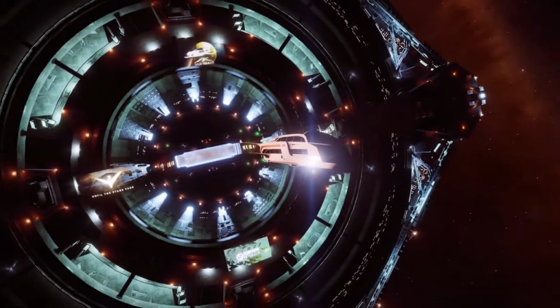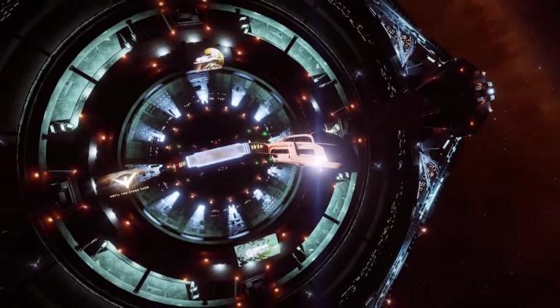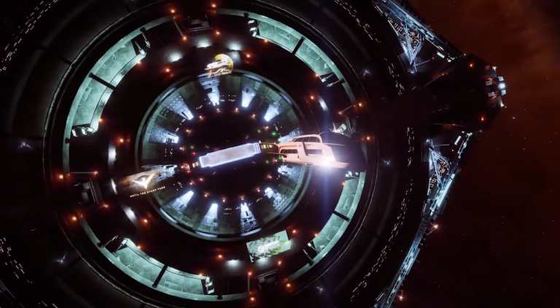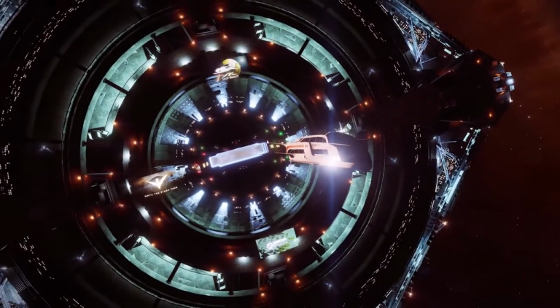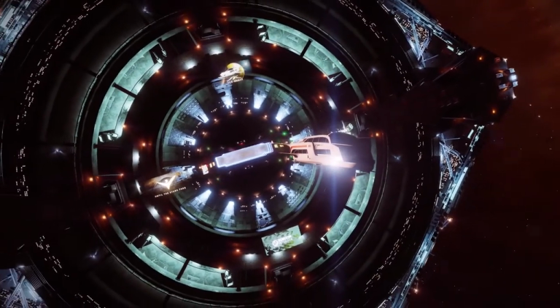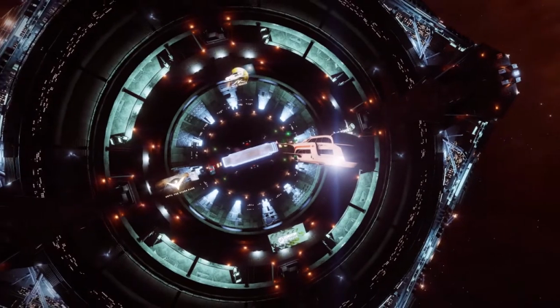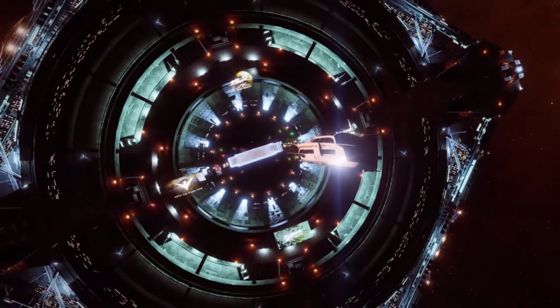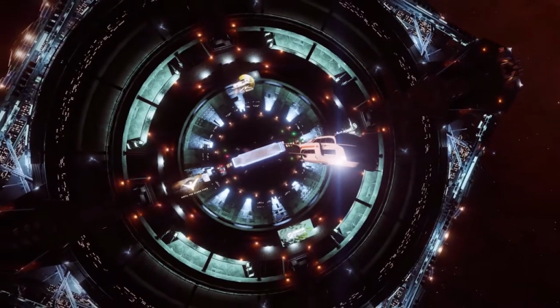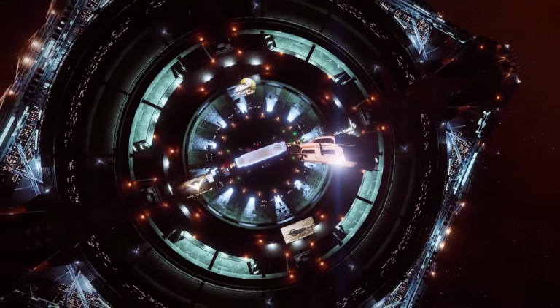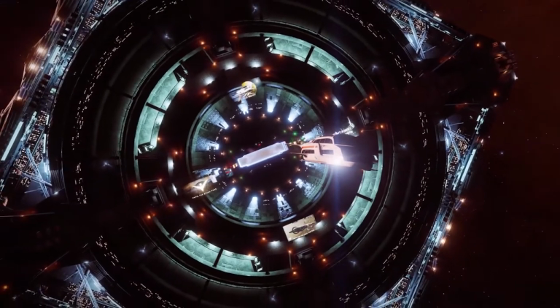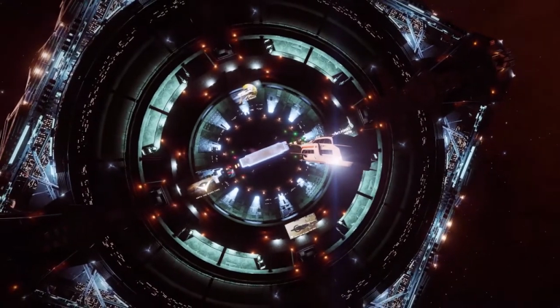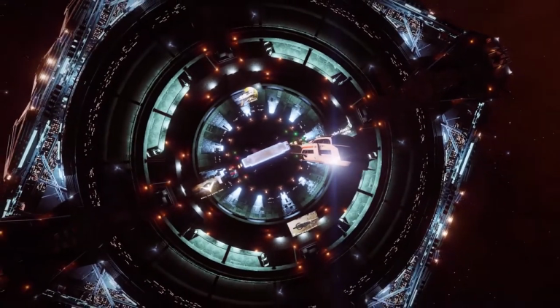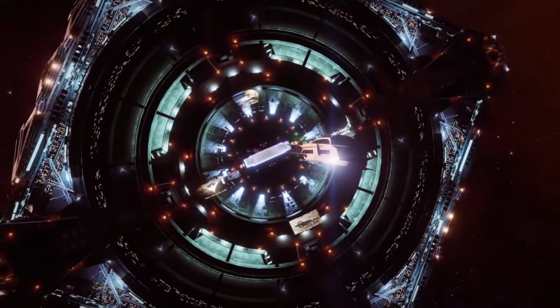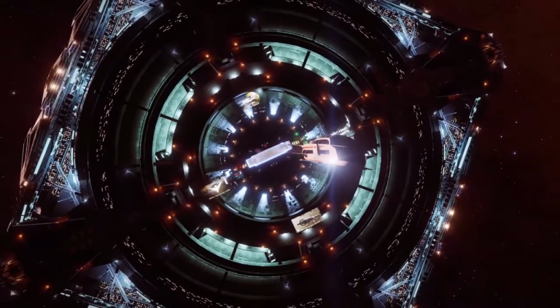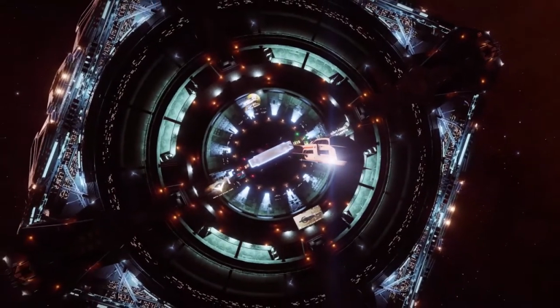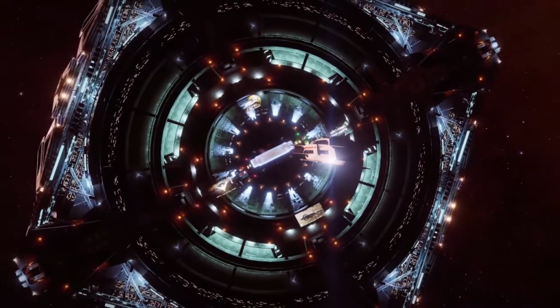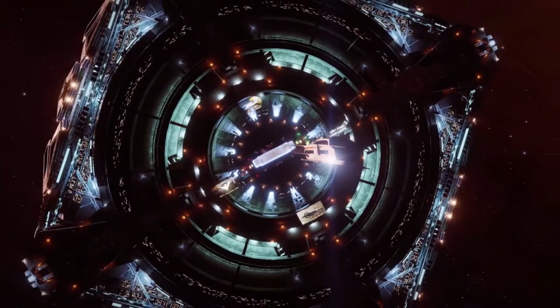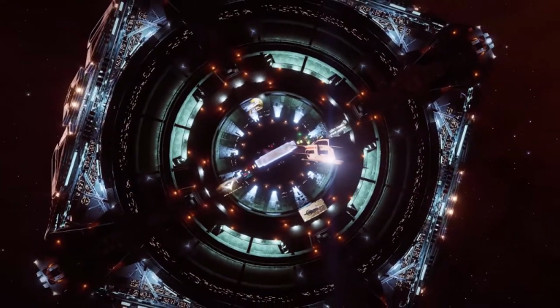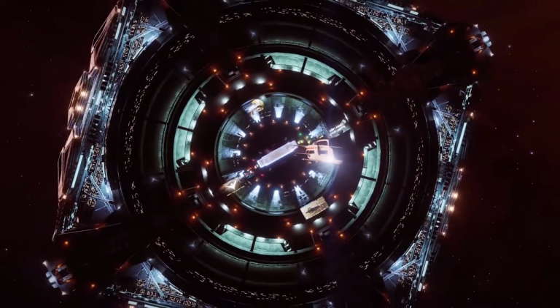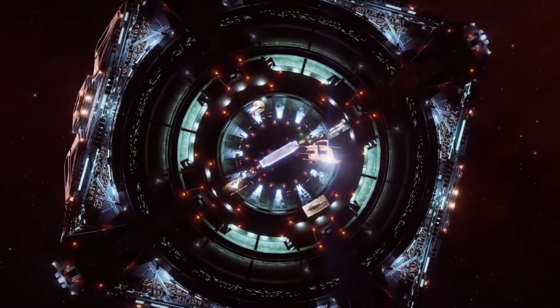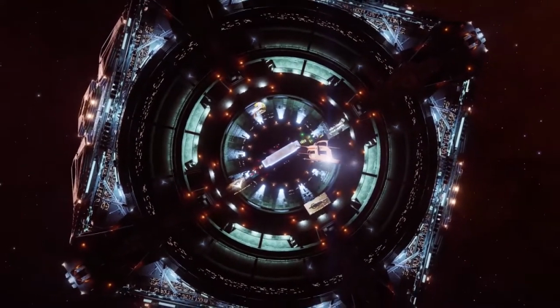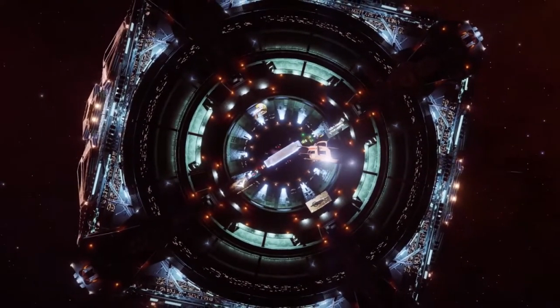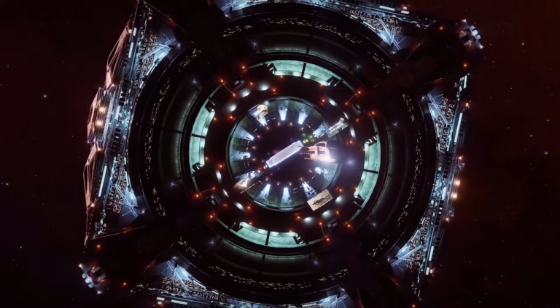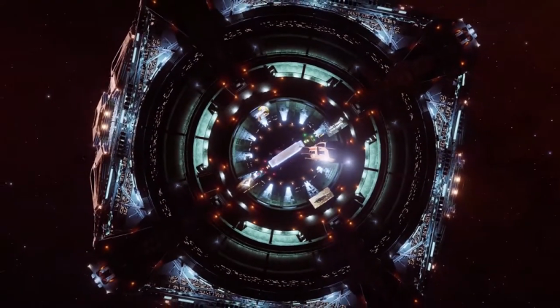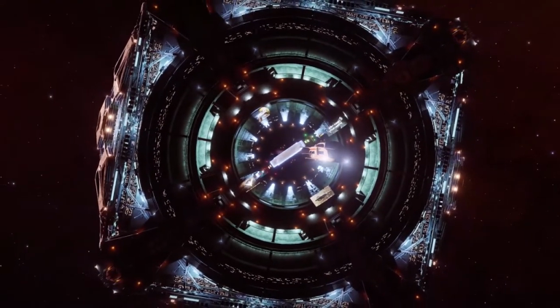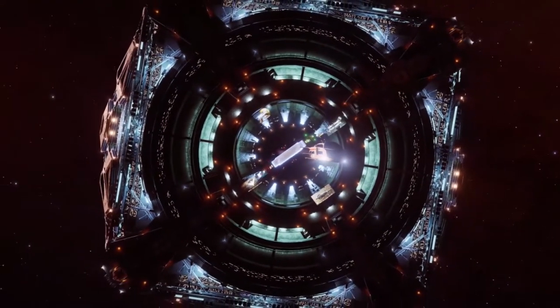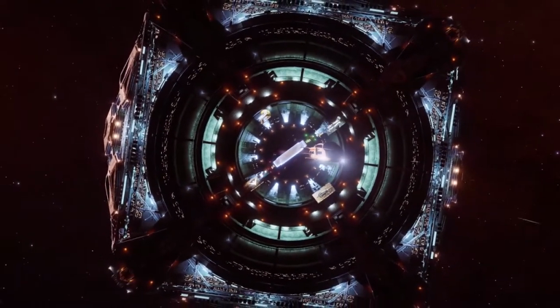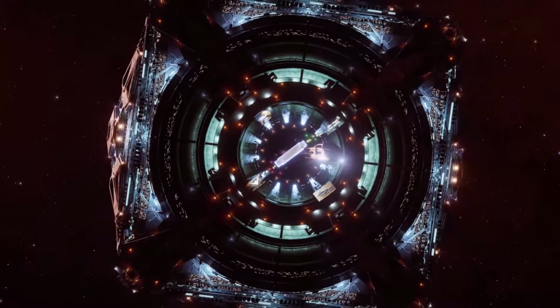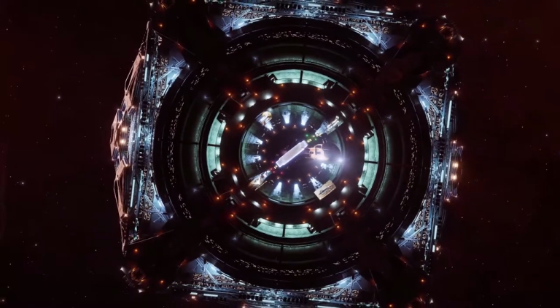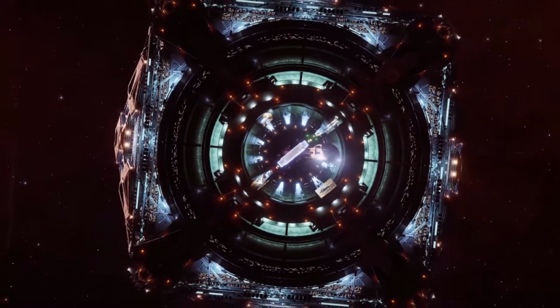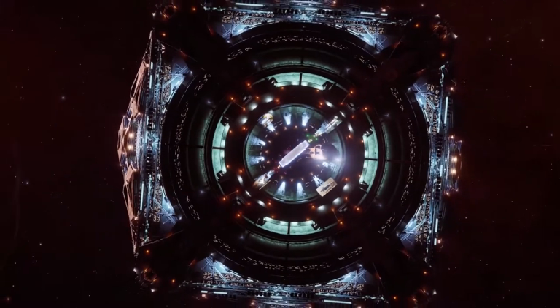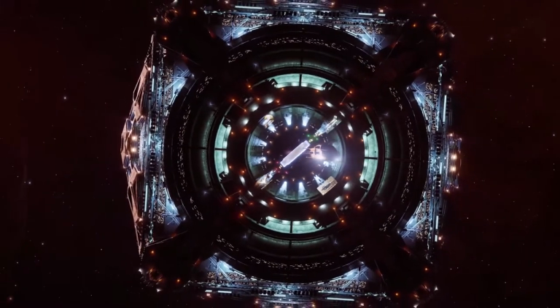It's clear to see from the entrance of the space station that Imperial Space puts a high standard on Saud Kruger's work.